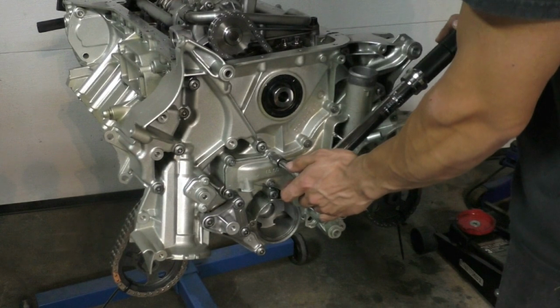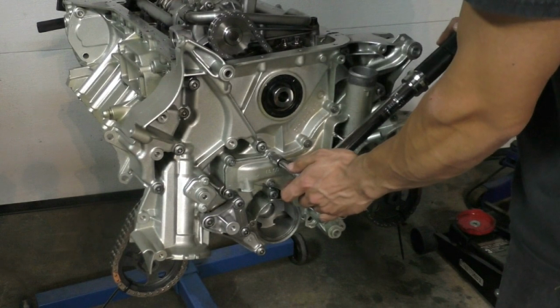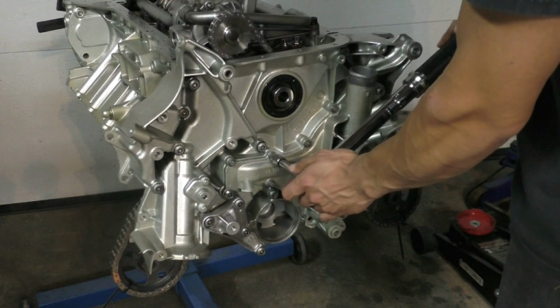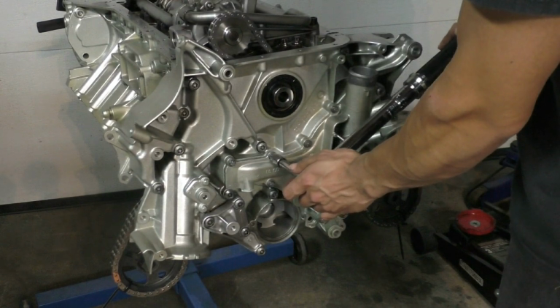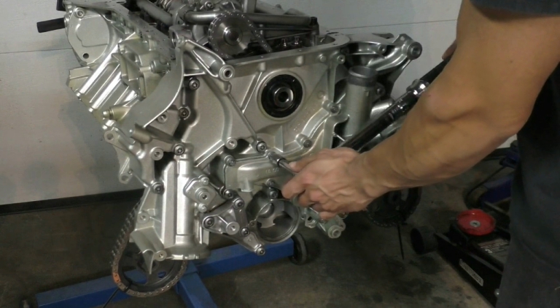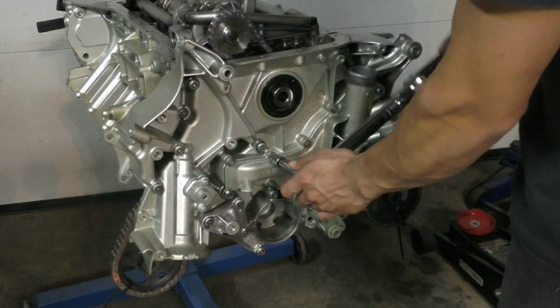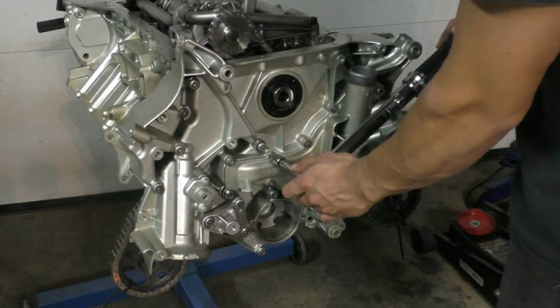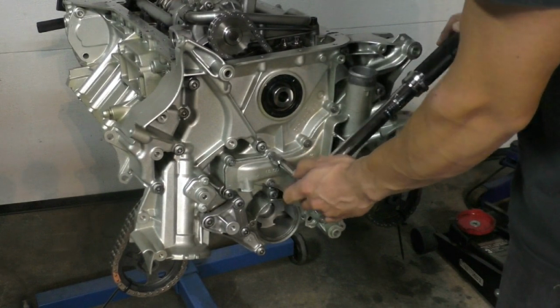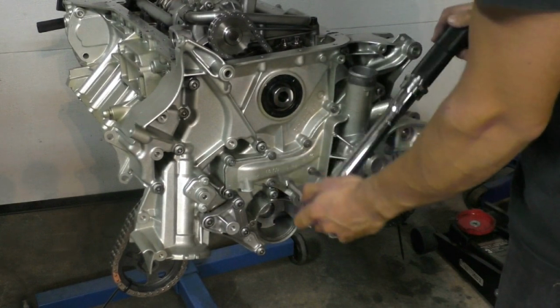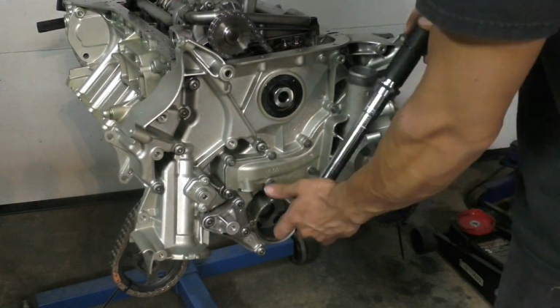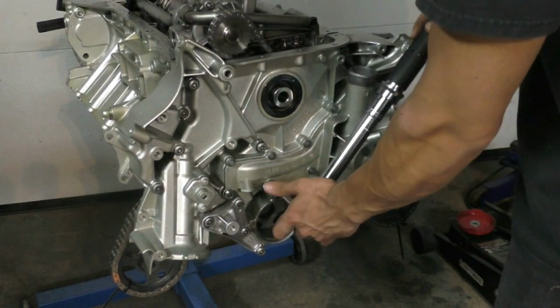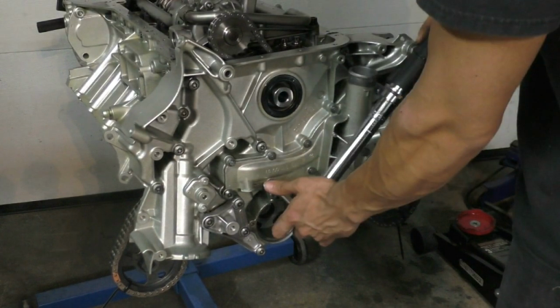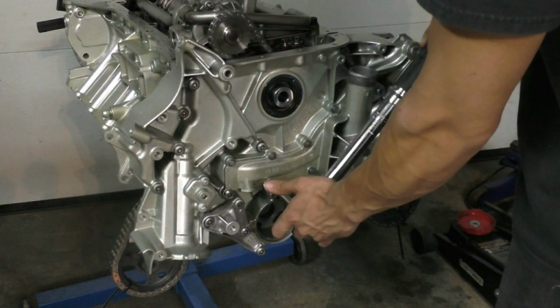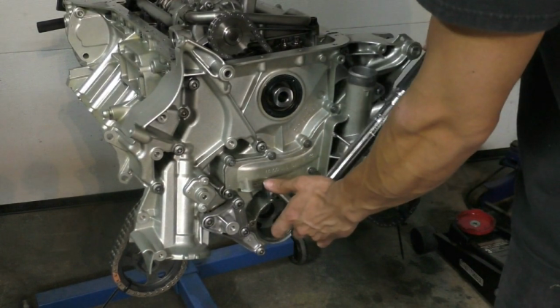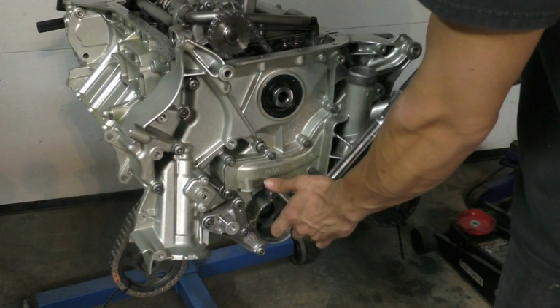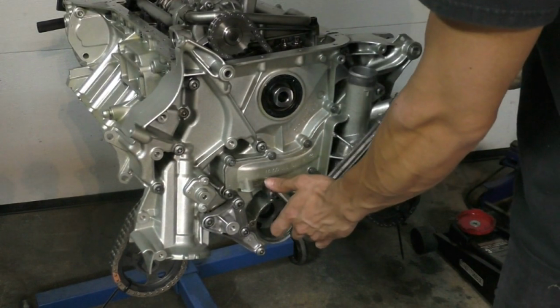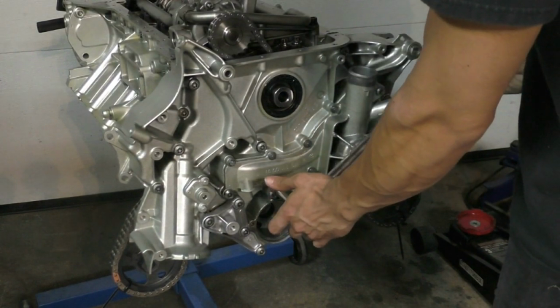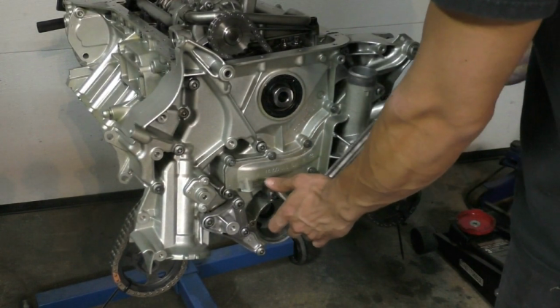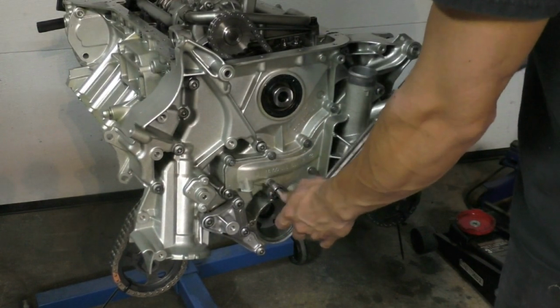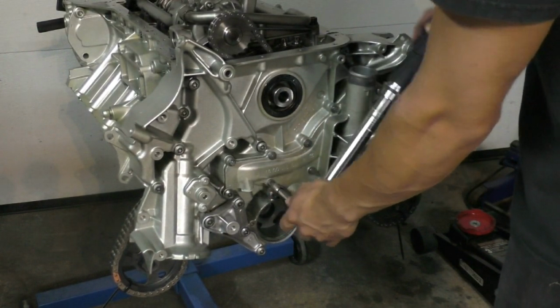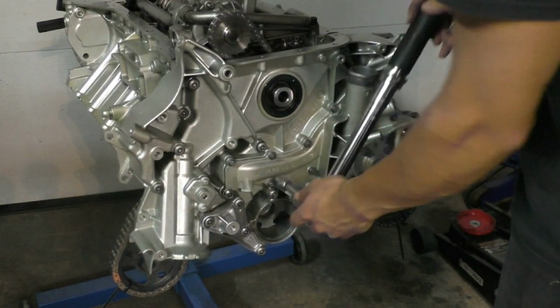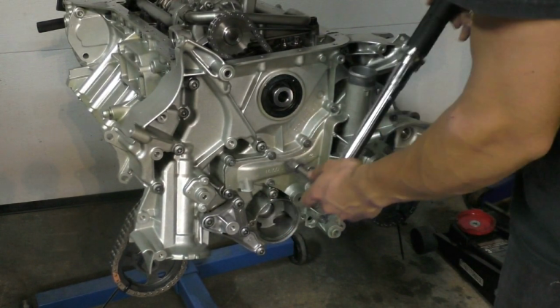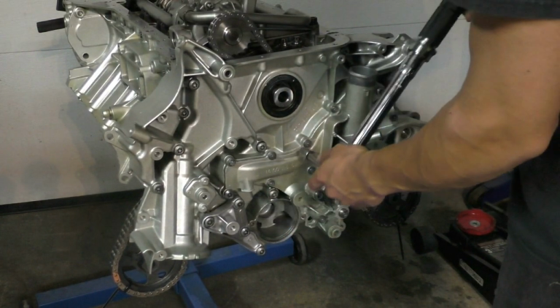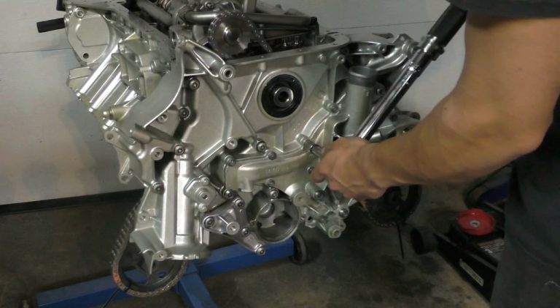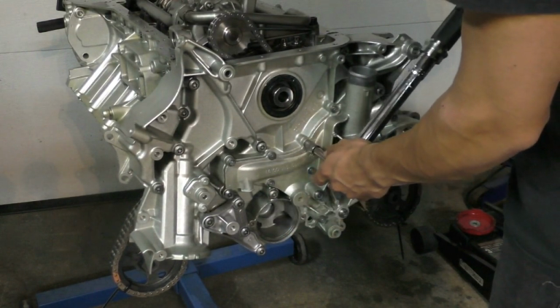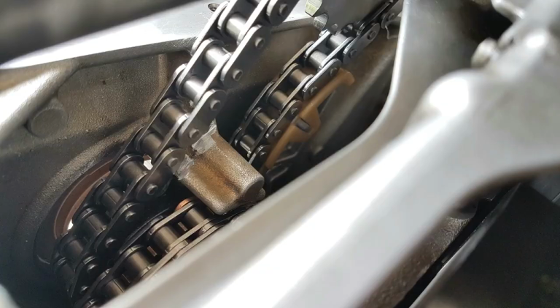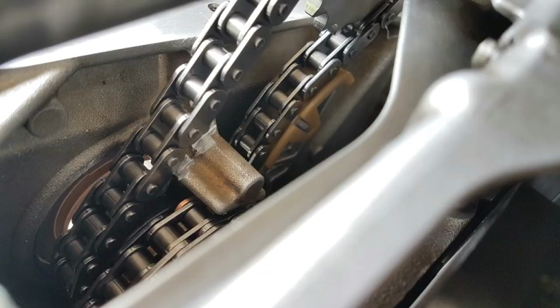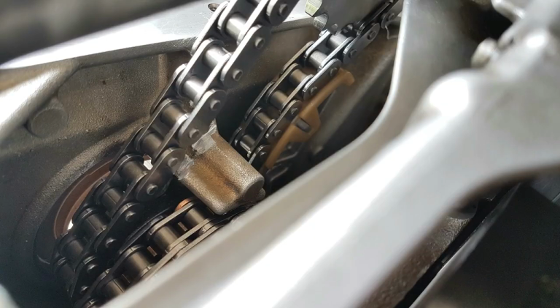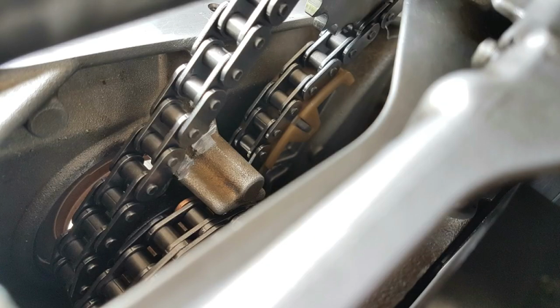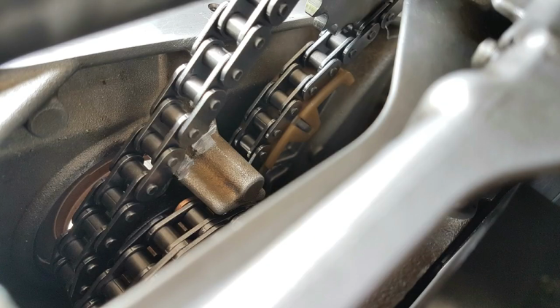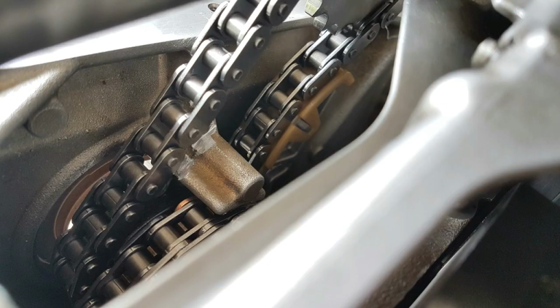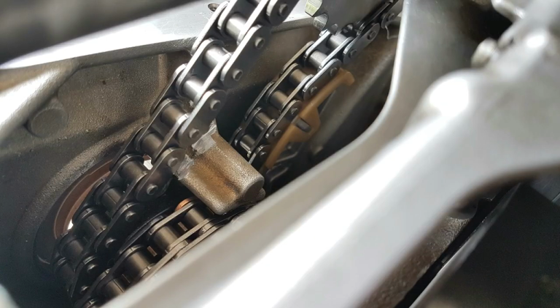I installed the rubber gasket that seals the water pump to the timing cover, then installed the water pump itself. A few of the longer bolts go directly into the block and are what clamp the timing cover properly — these are installed first. The smaller M6 bolts that hold the water pump just to the timing cover are installed after. The timing cover bolts to the block are torqued to 20 Nm, and the smaller water pump bolts are torqued to 14 Nm.